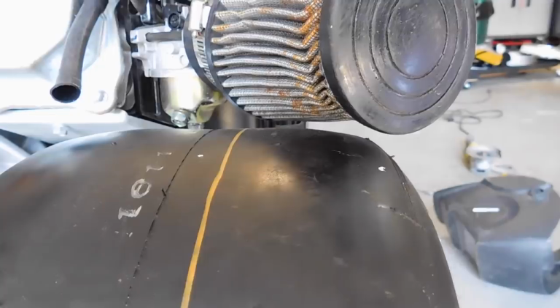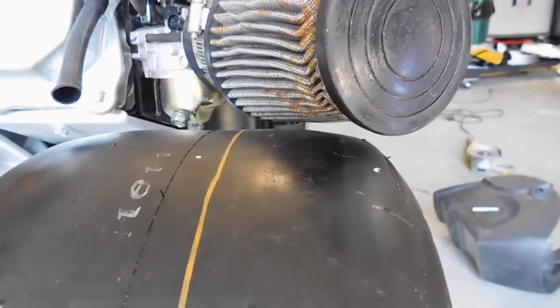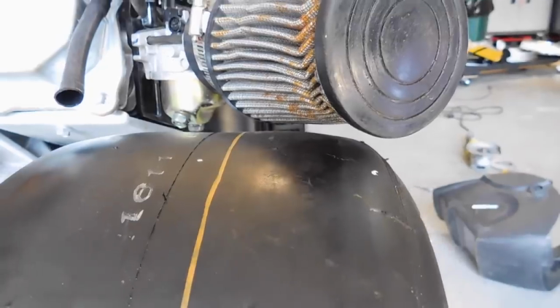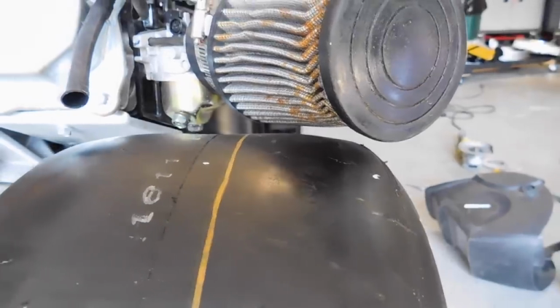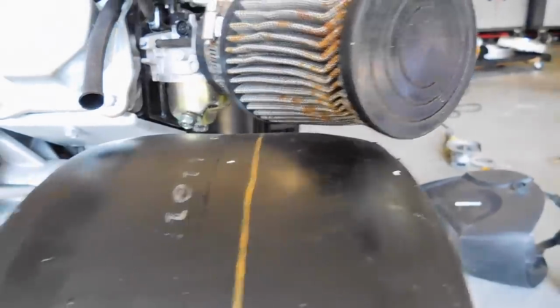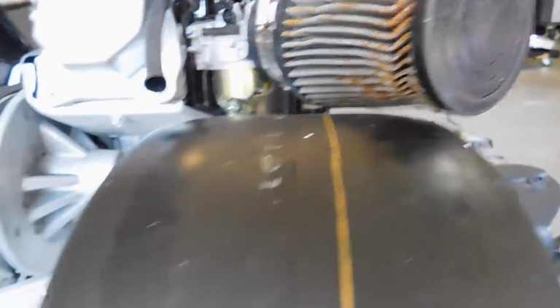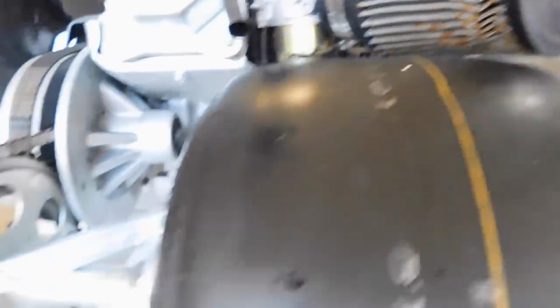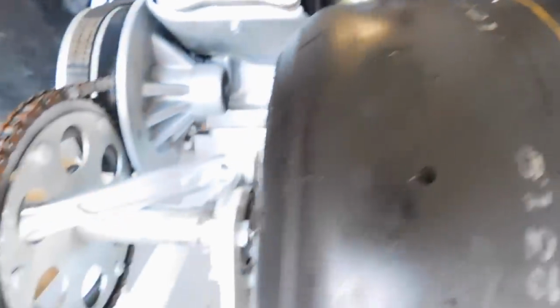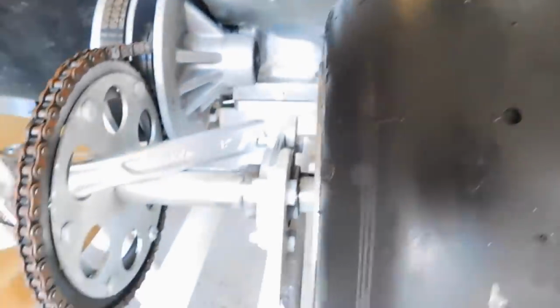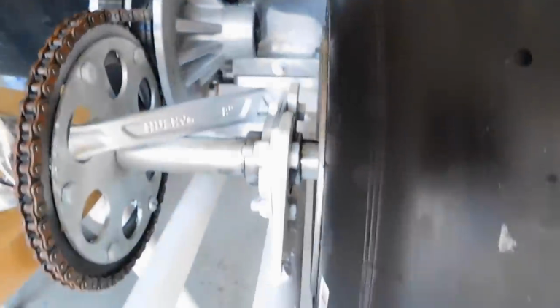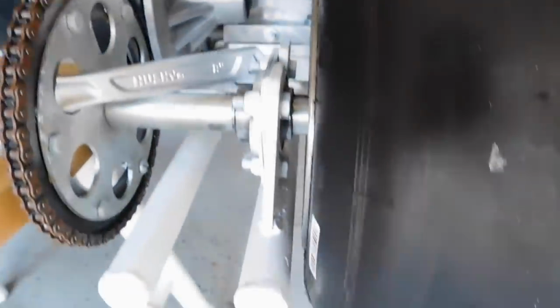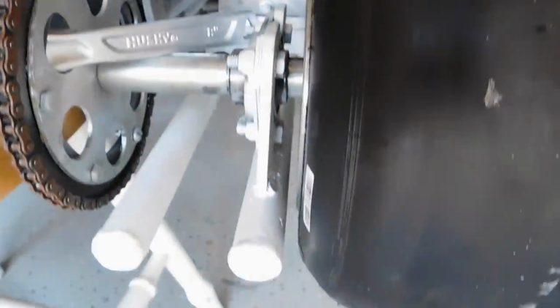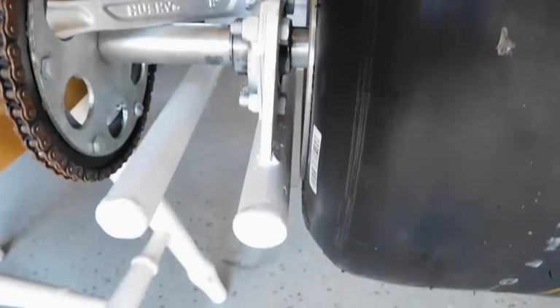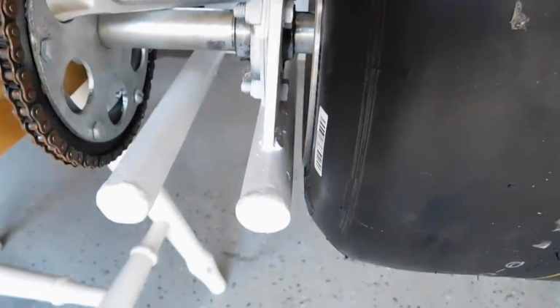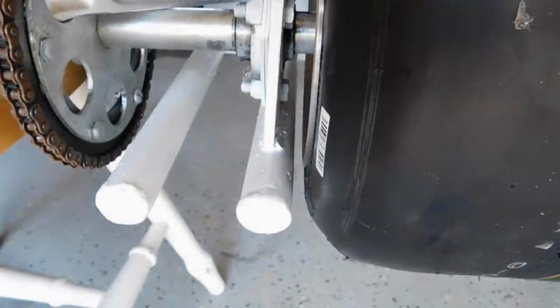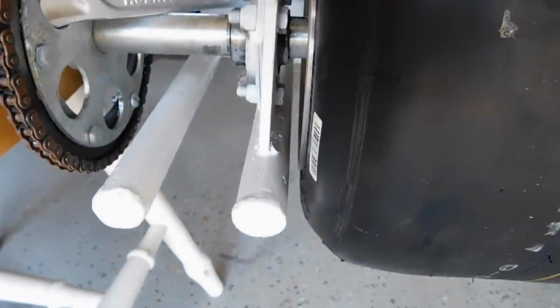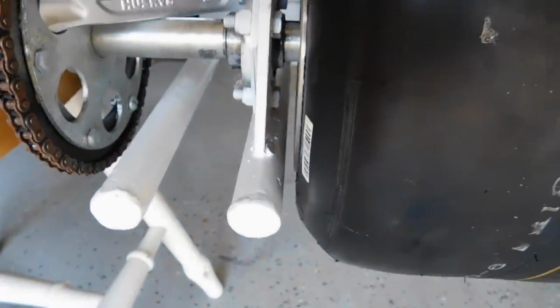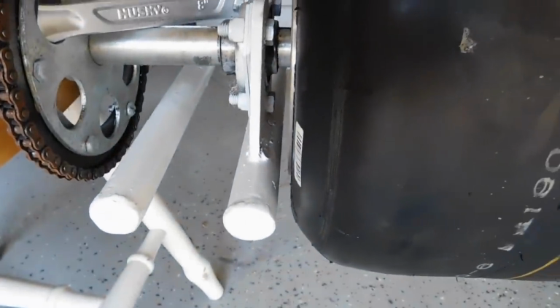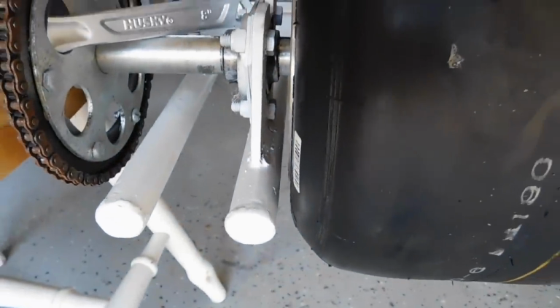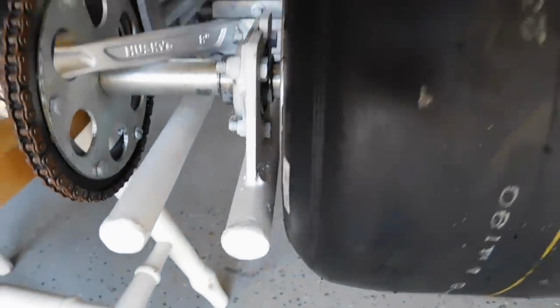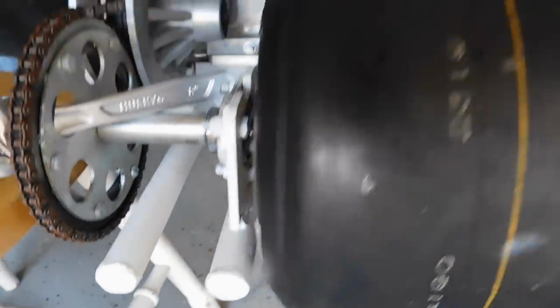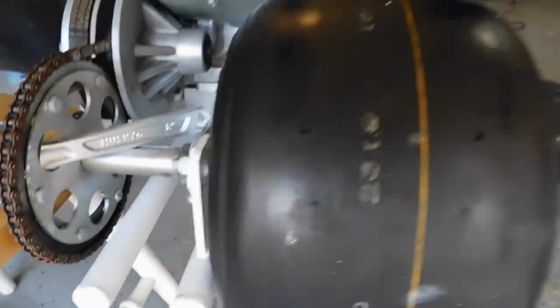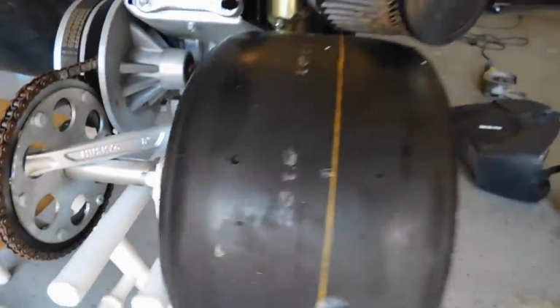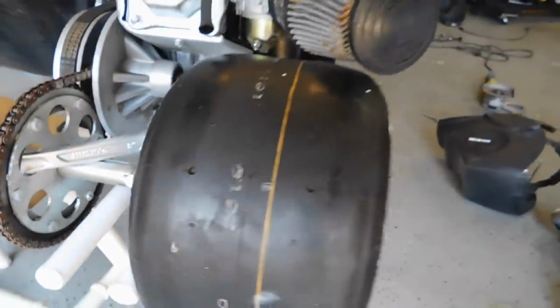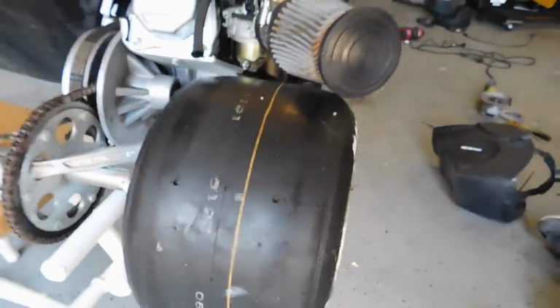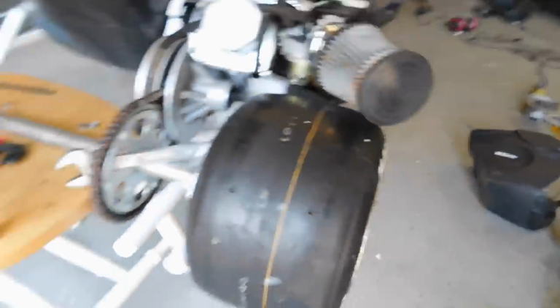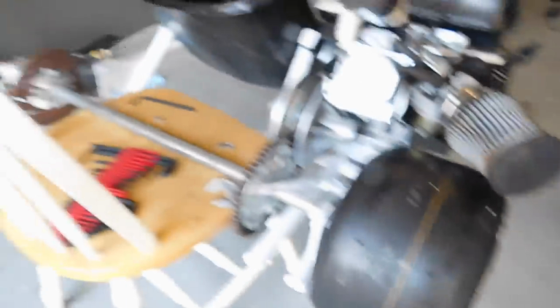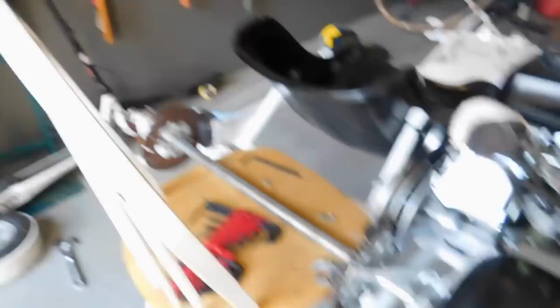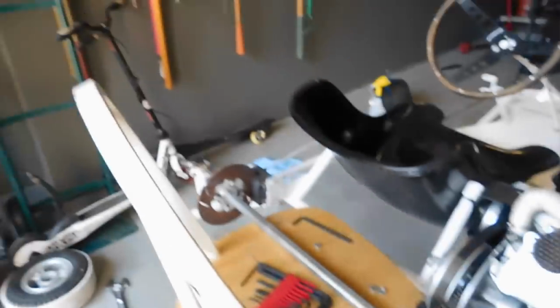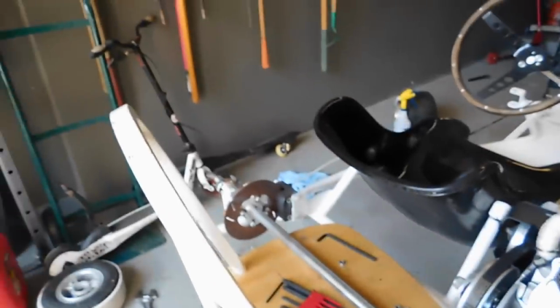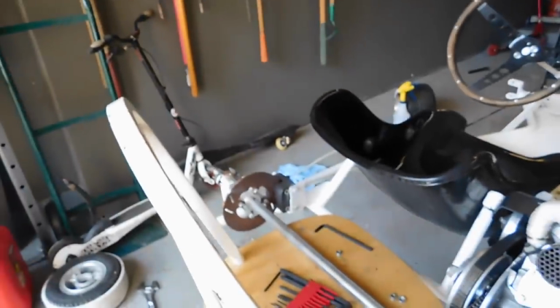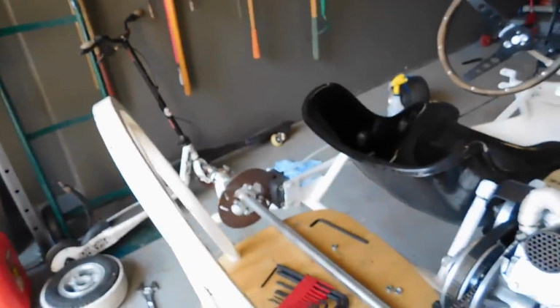Air filter and frame clearance are on point. Now I'll put the other side on.